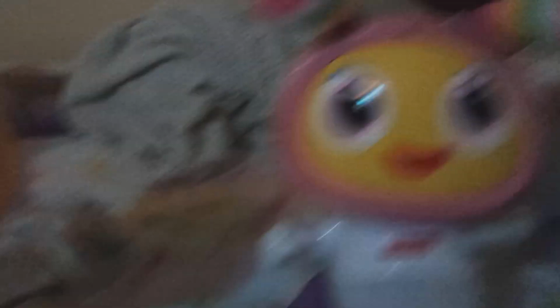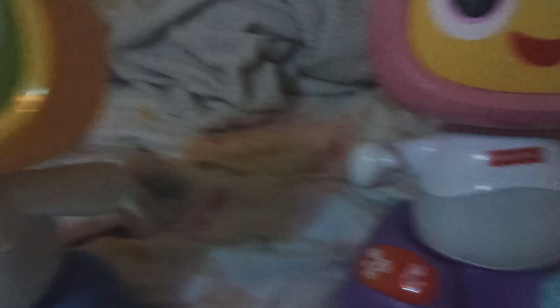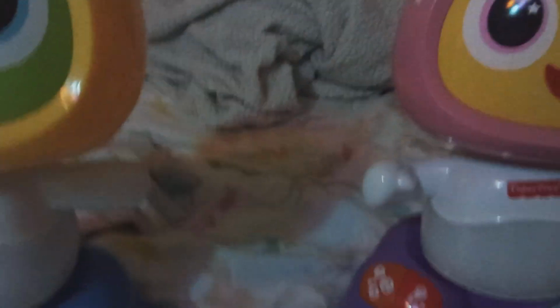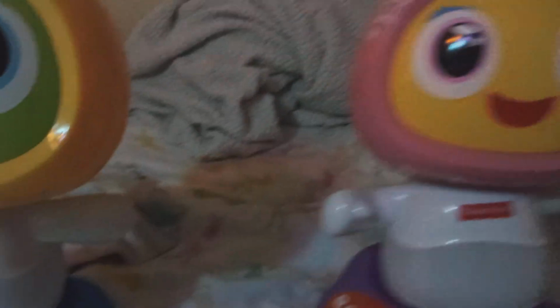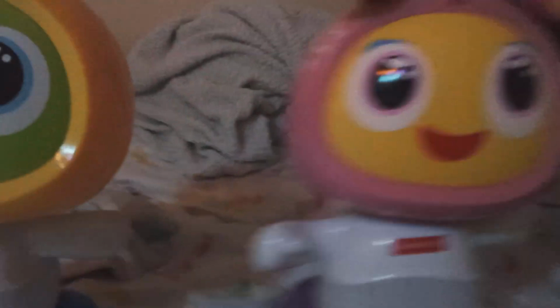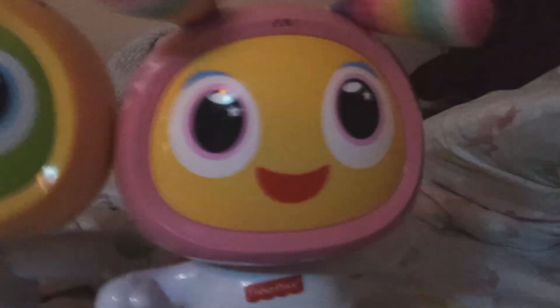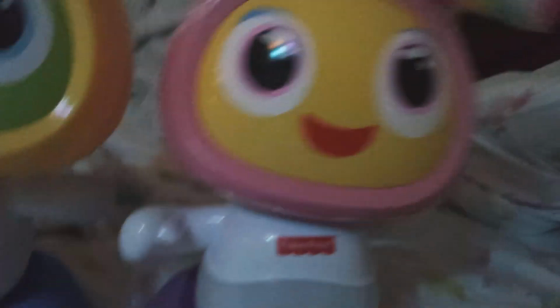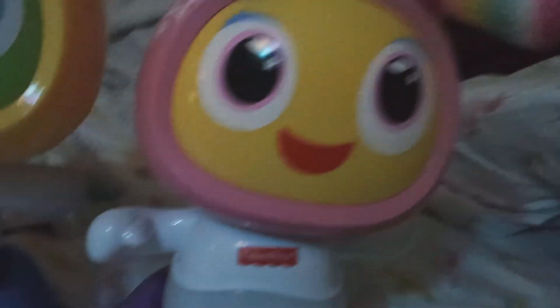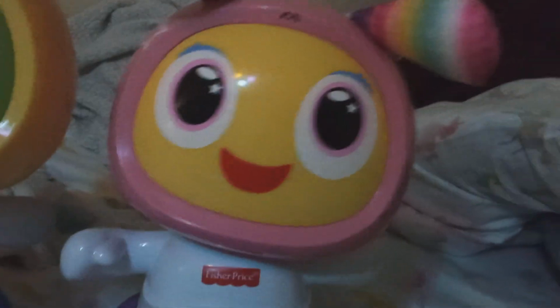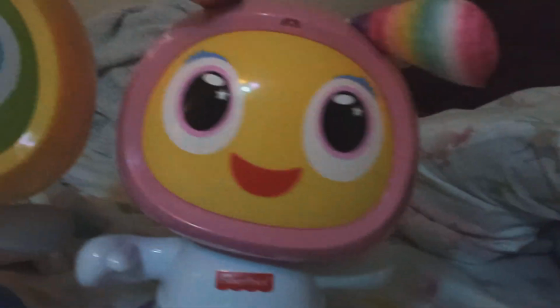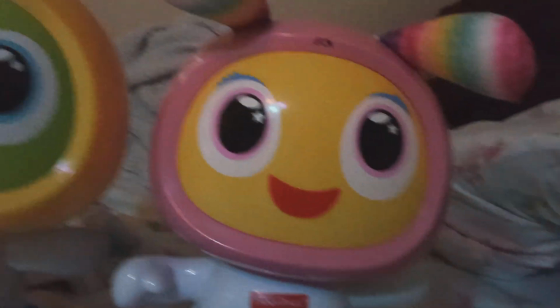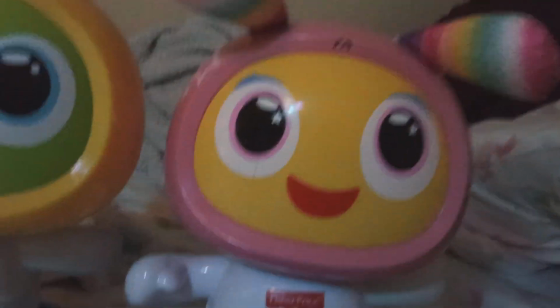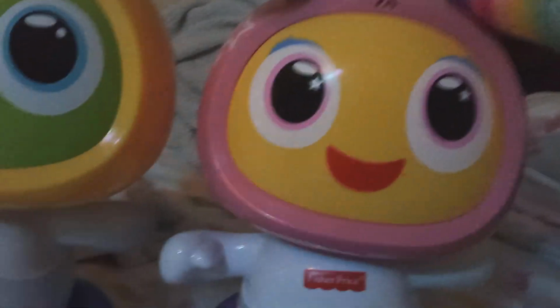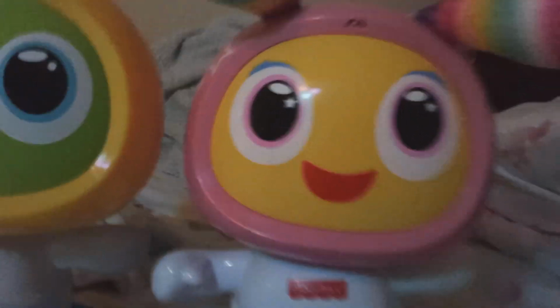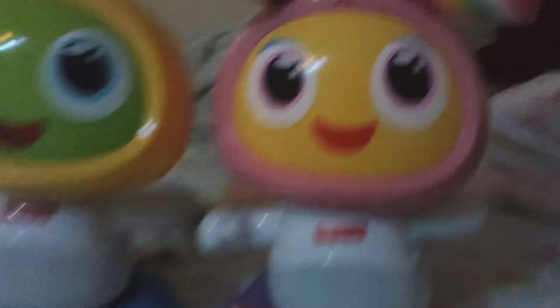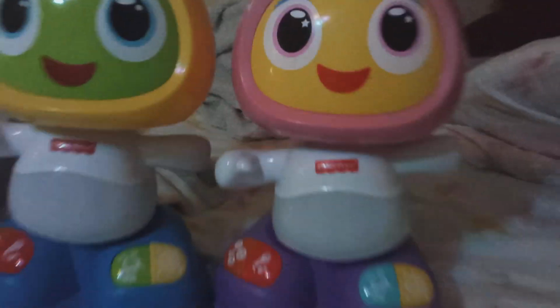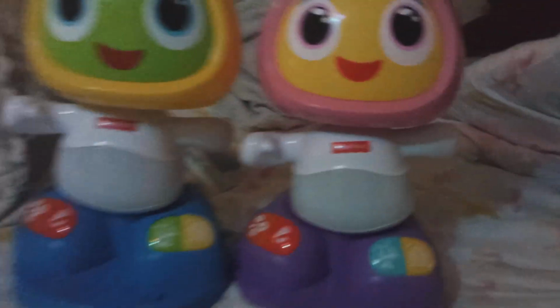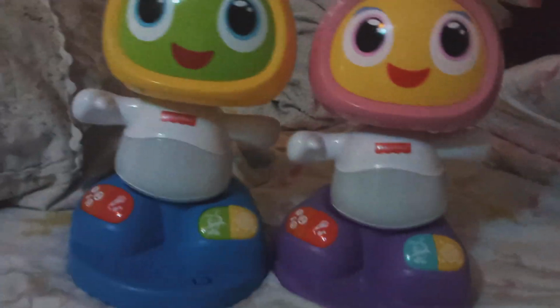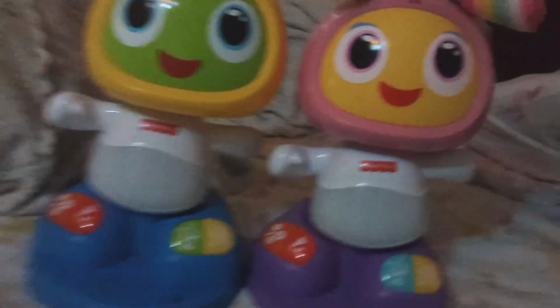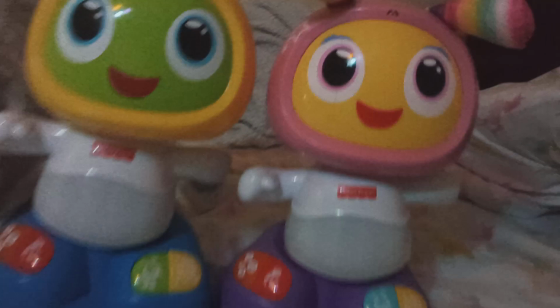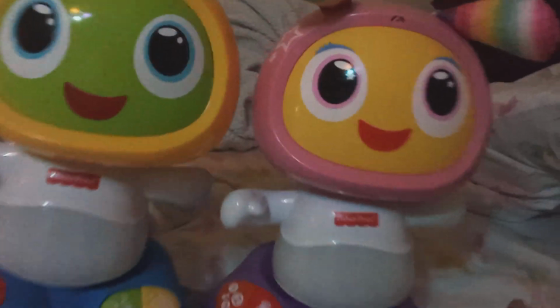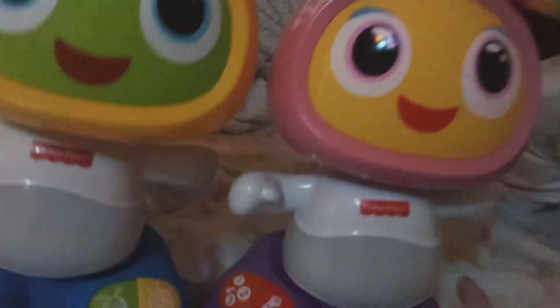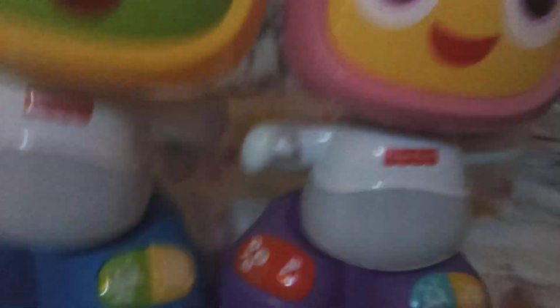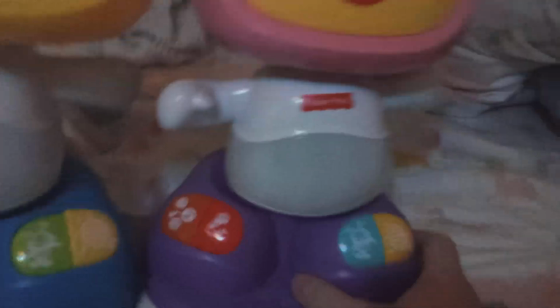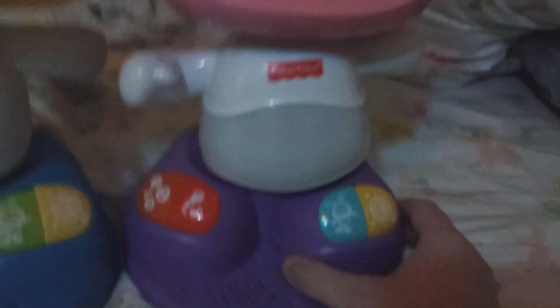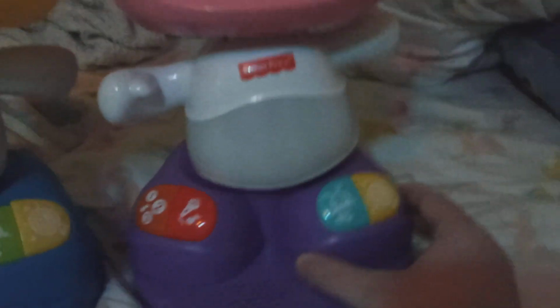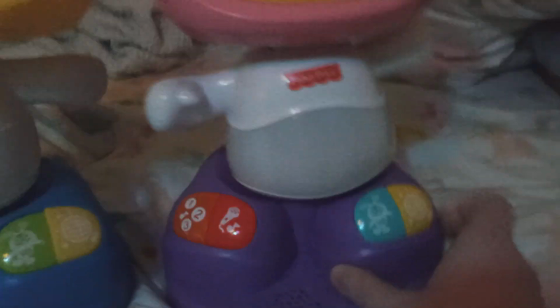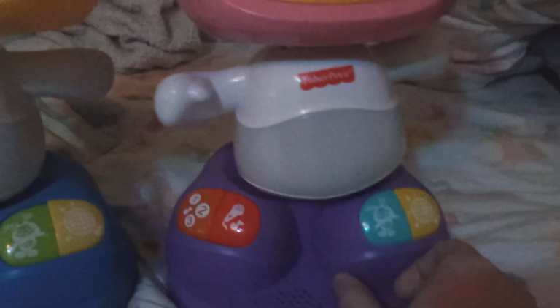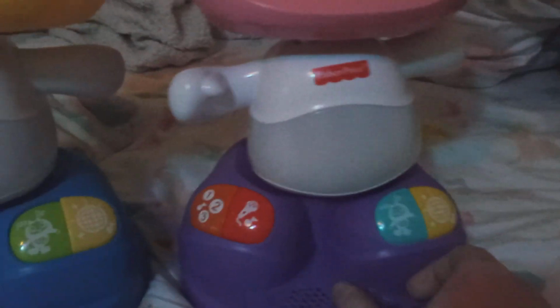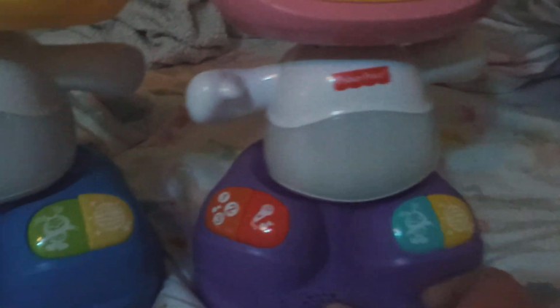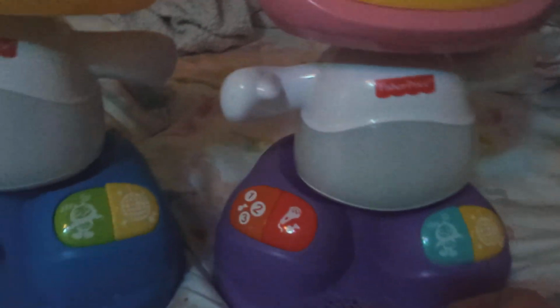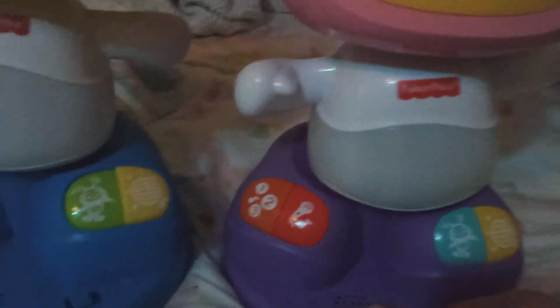She's a slightly newer model than Beat Bell Deluxe. She's a 1.1 Beat Bell Deluxe.